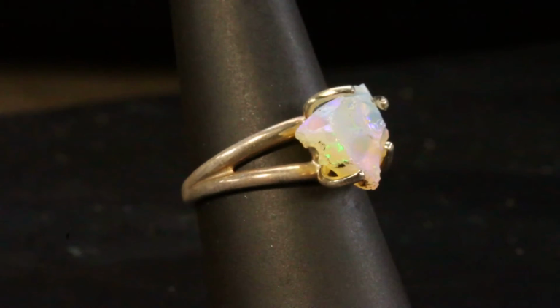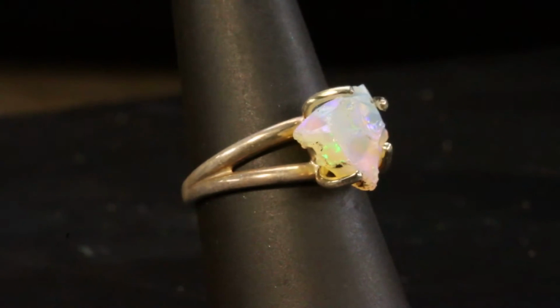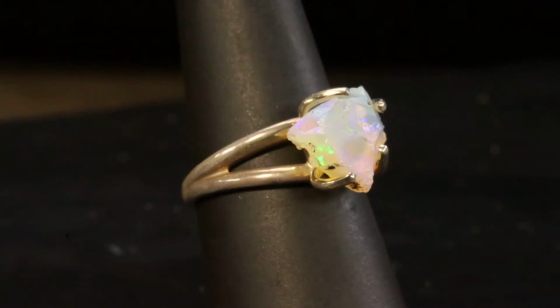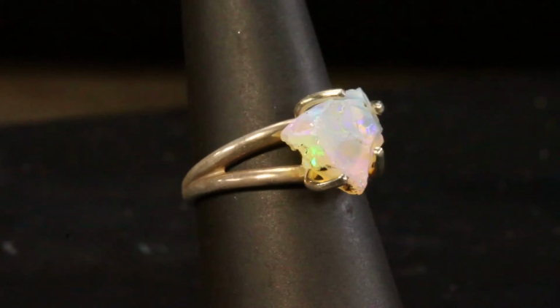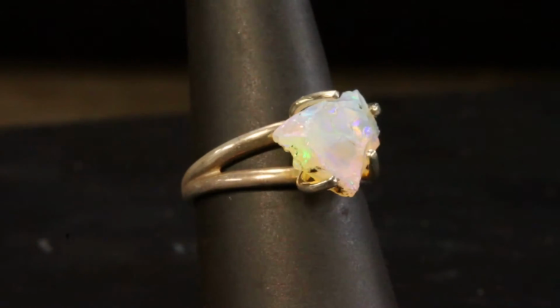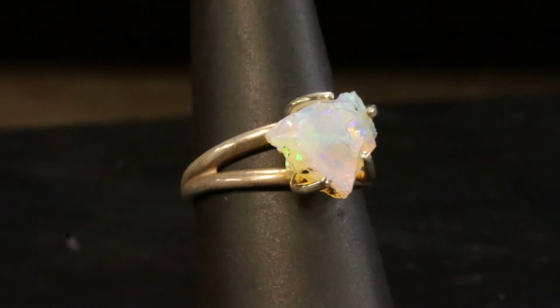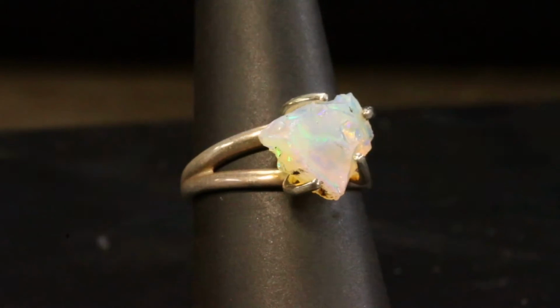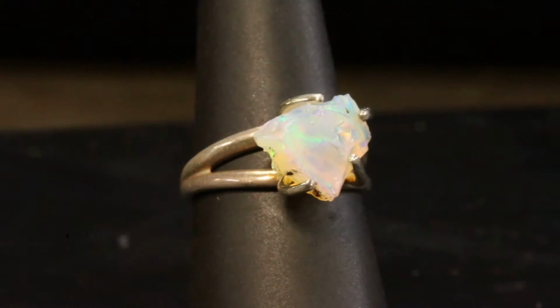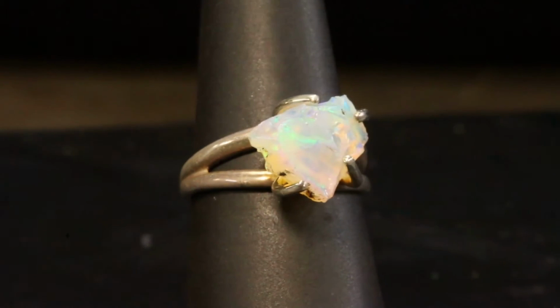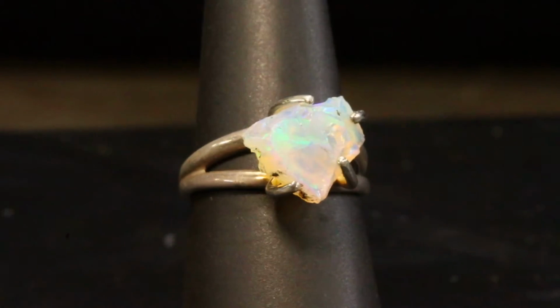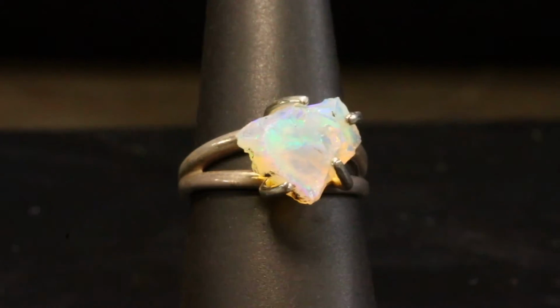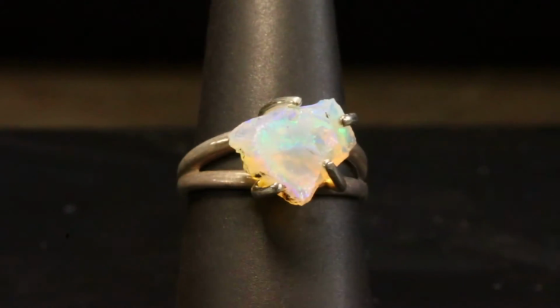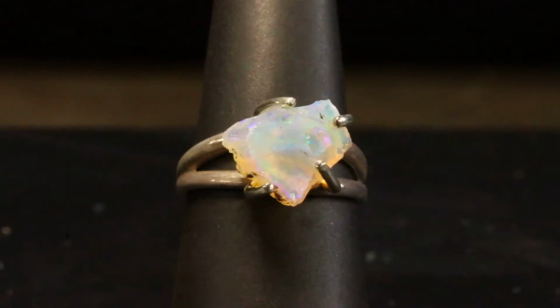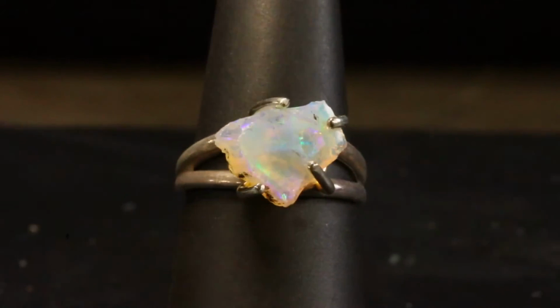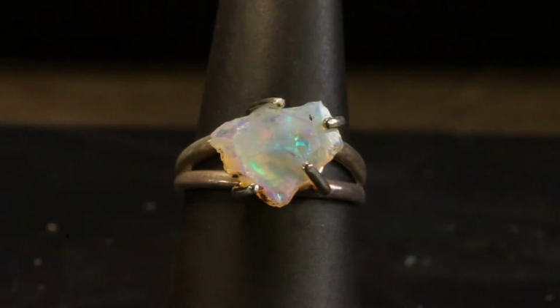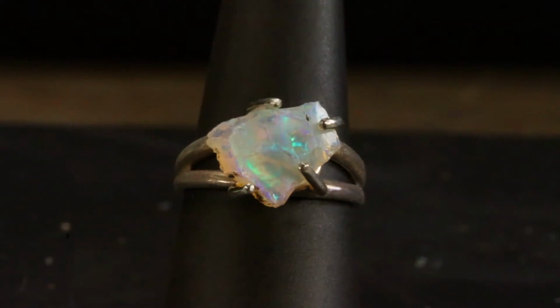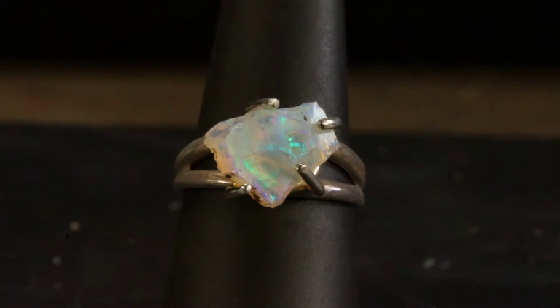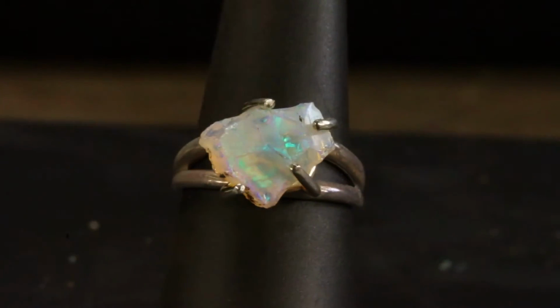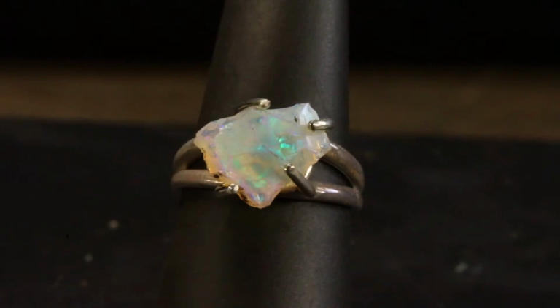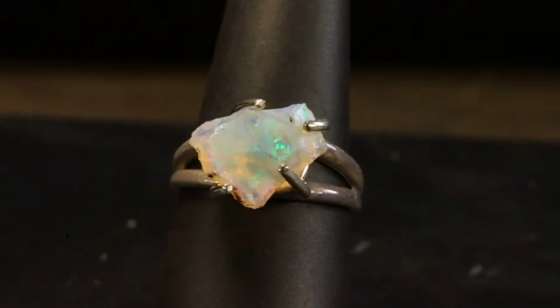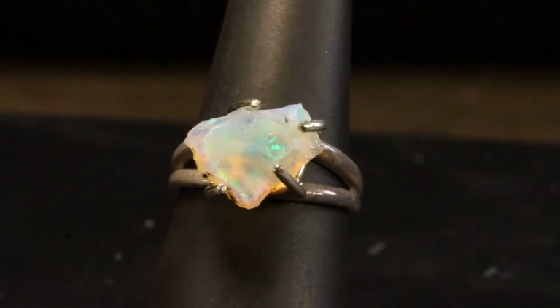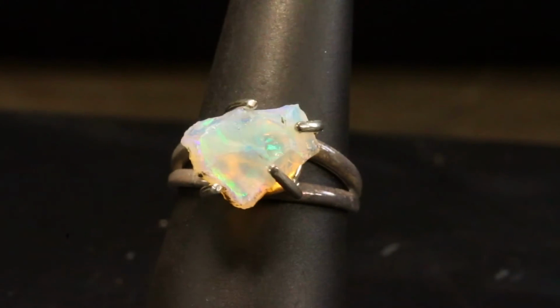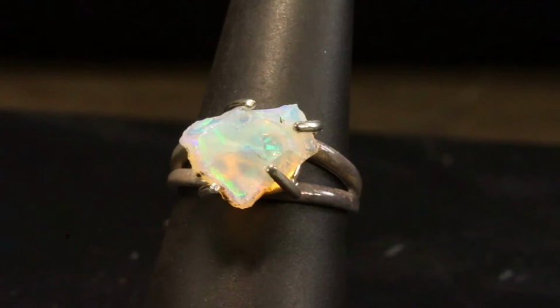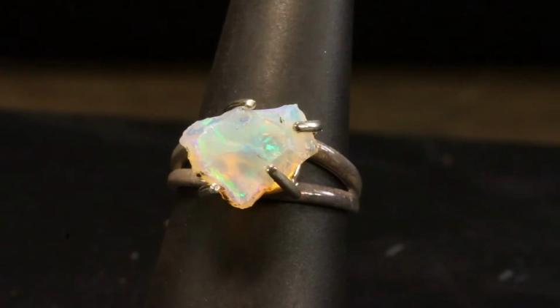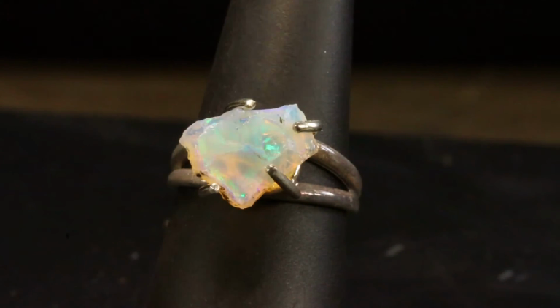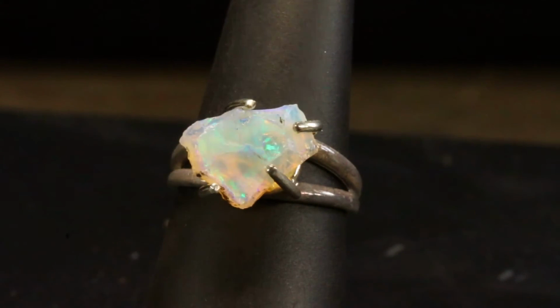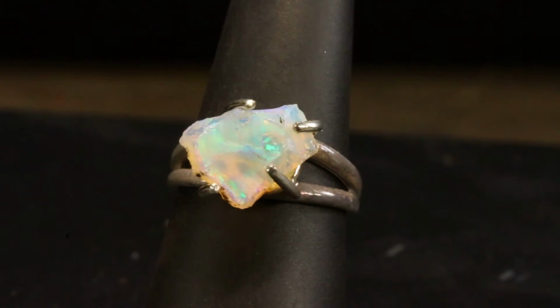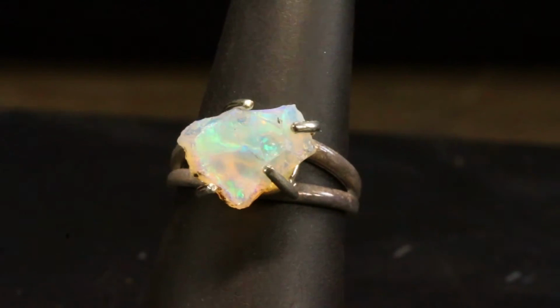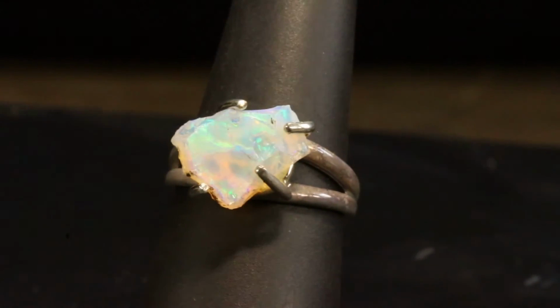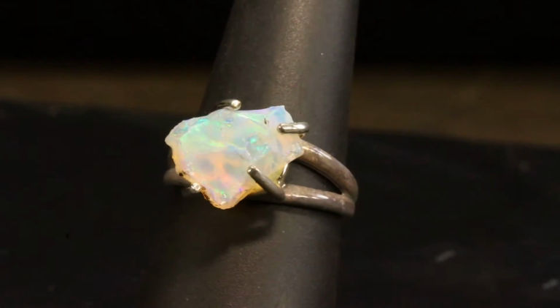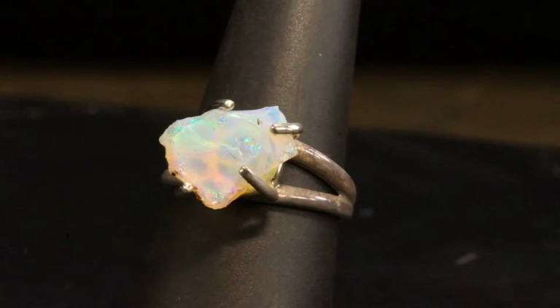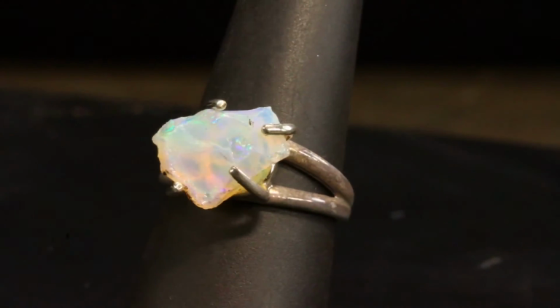Let me know if you have any questions — I'd be more than happy to chat with you about this beautiful piece.